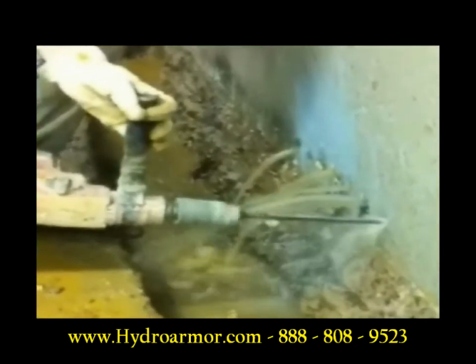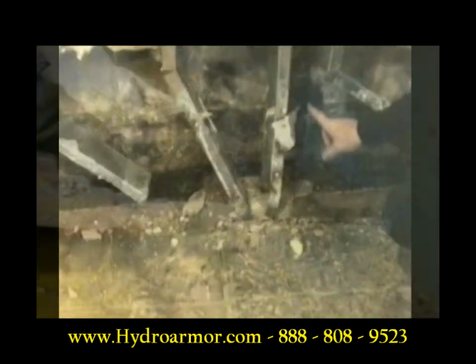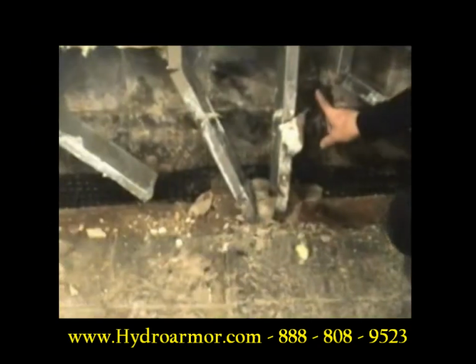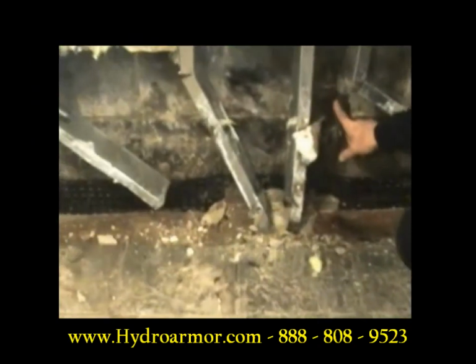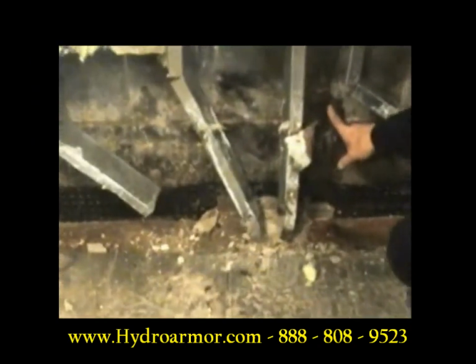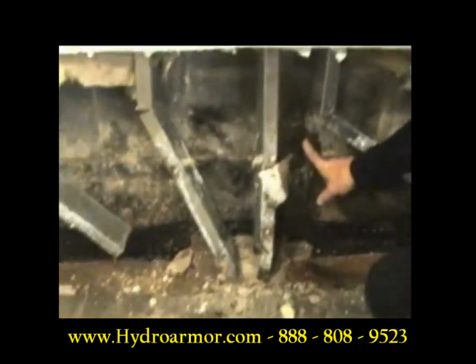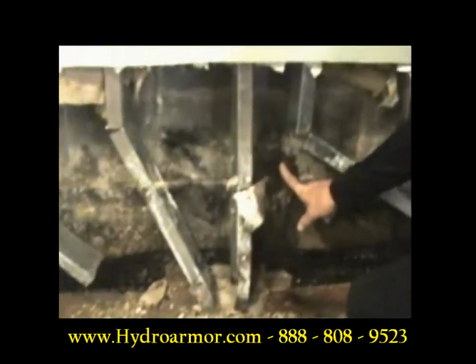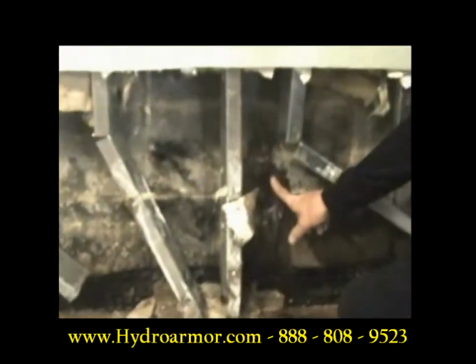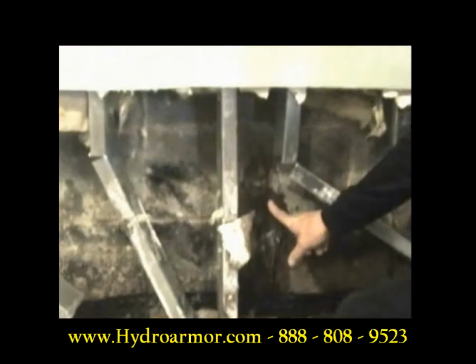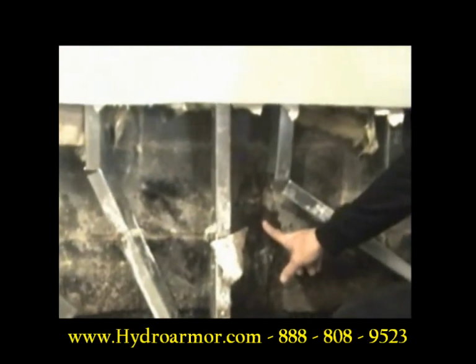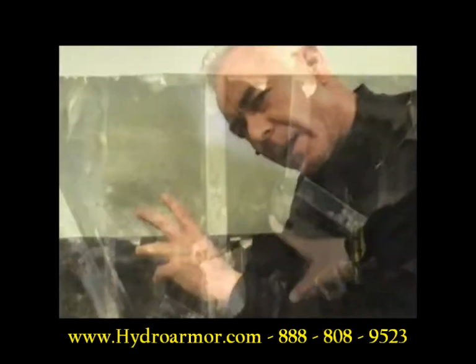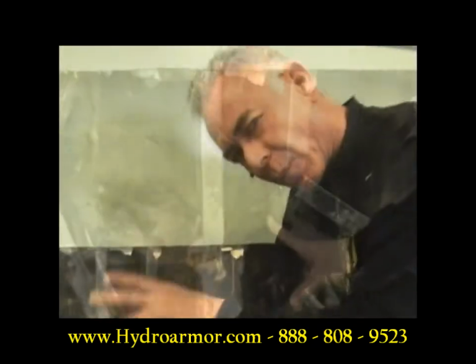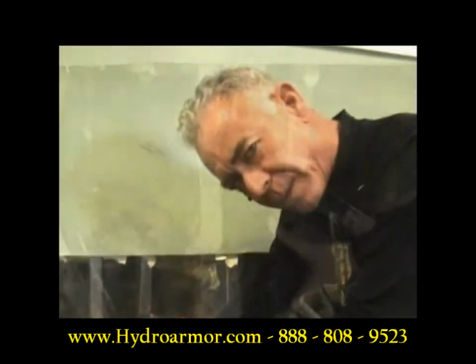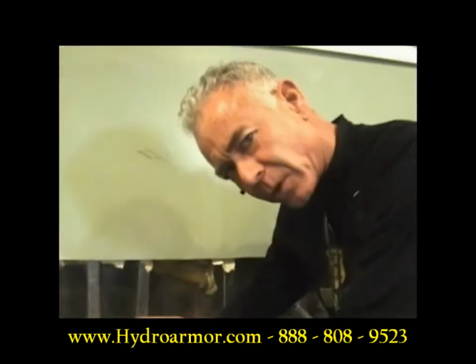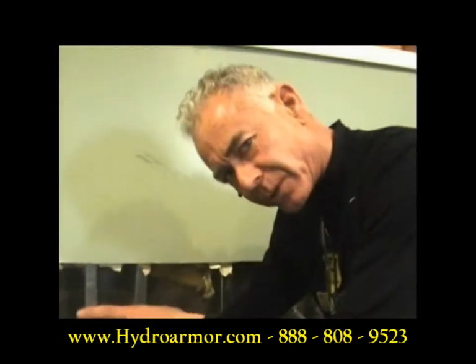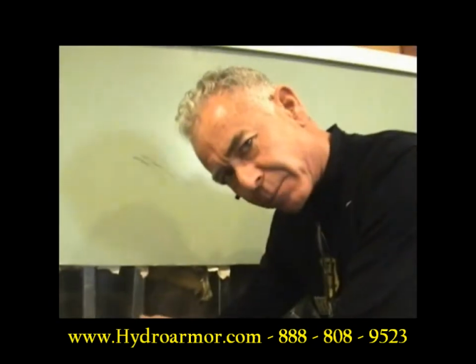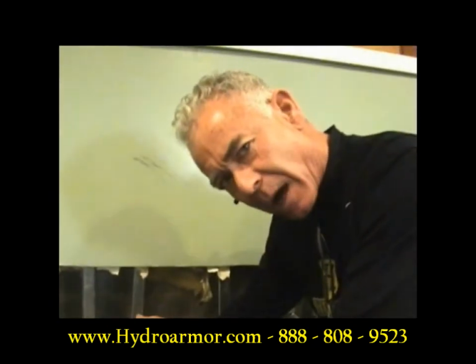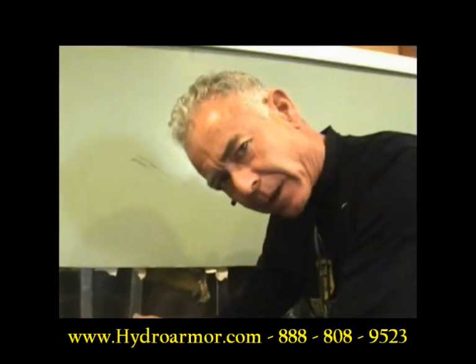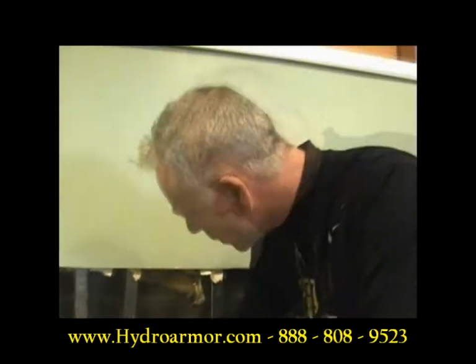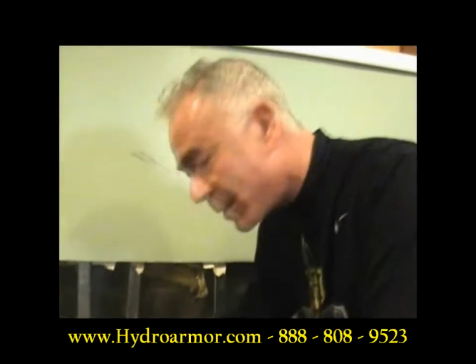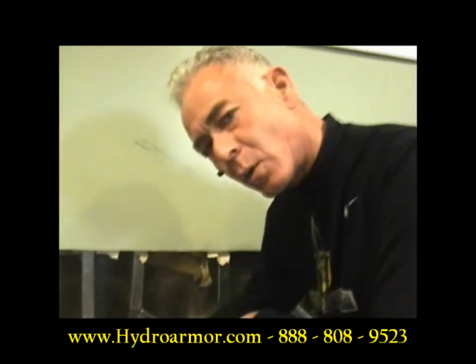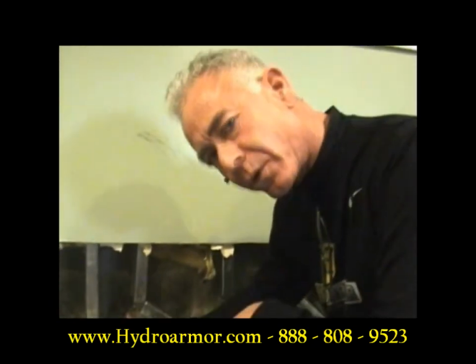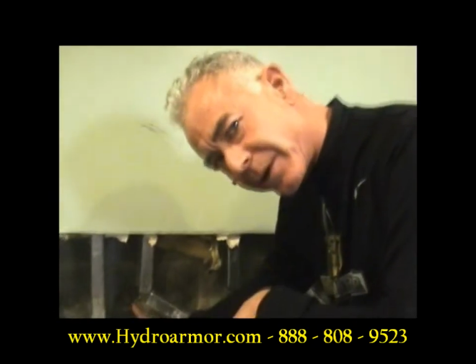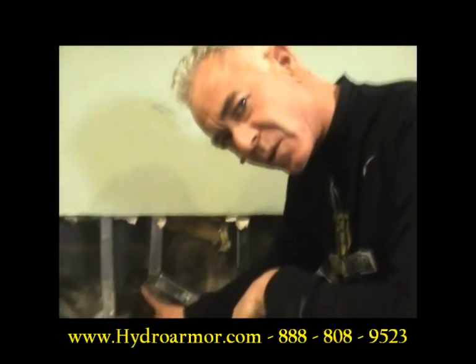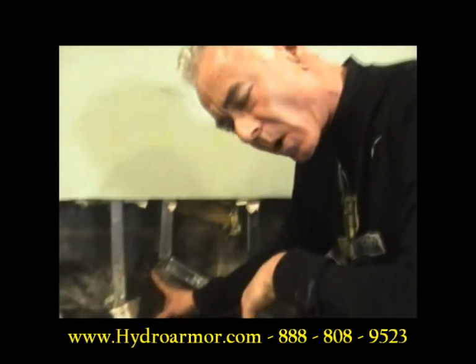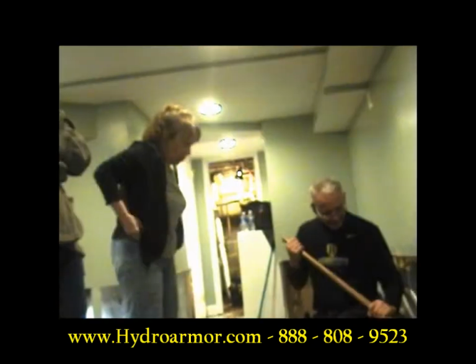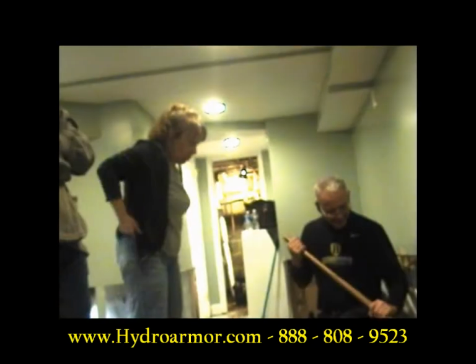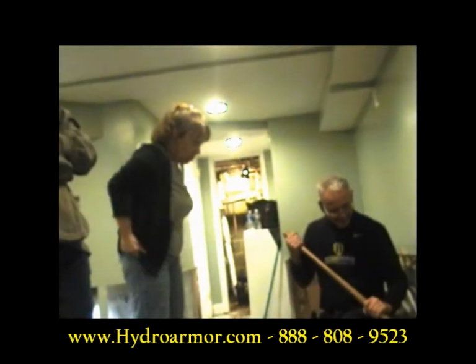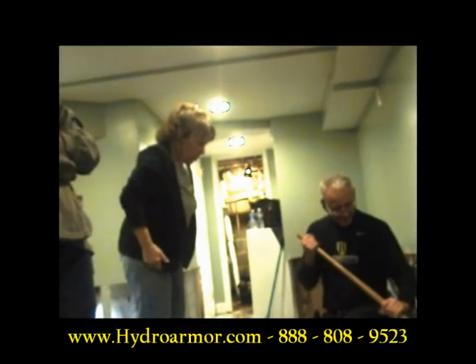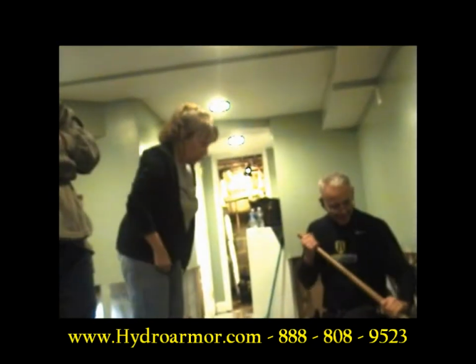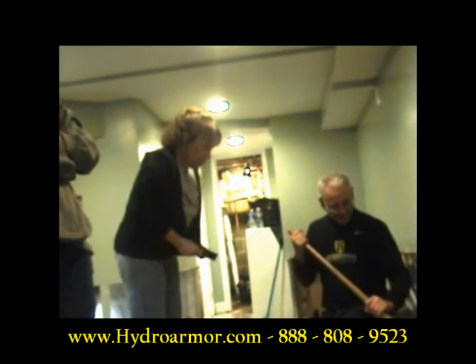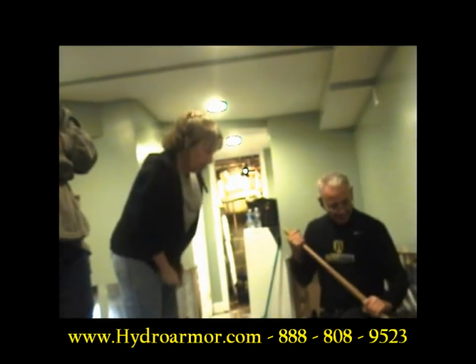We've got water that comes out of this wall. If the weep holes were done properly, there would be no water in this wall. That's not cinder block anymore.